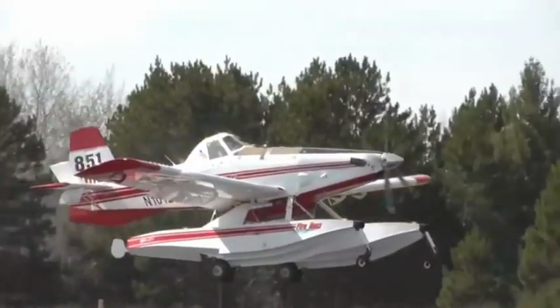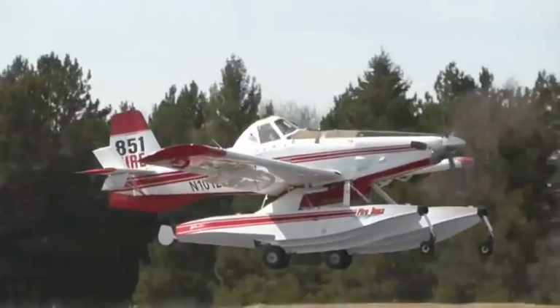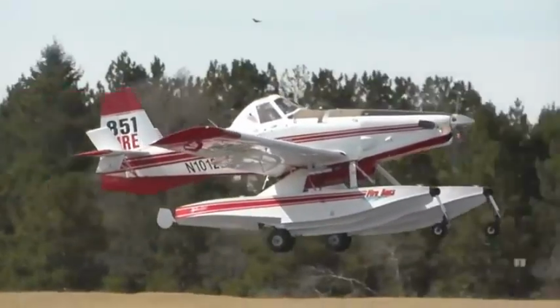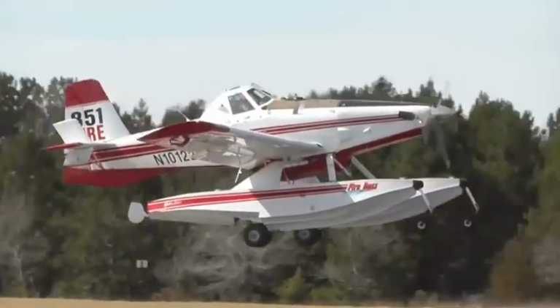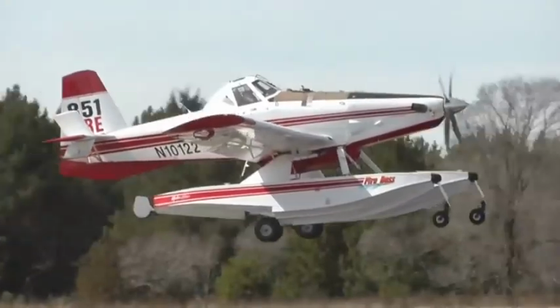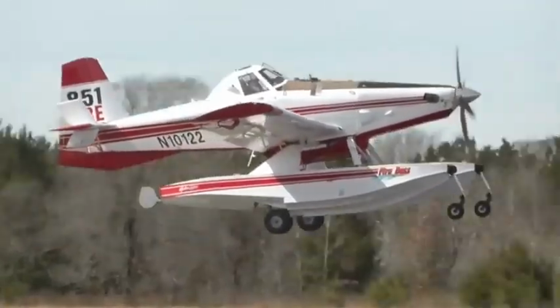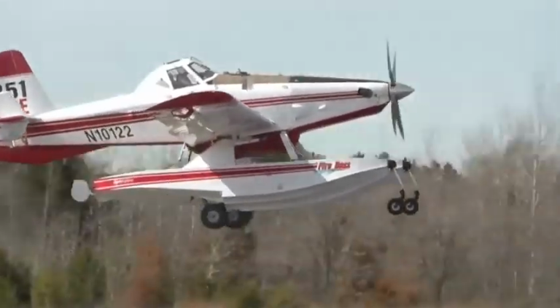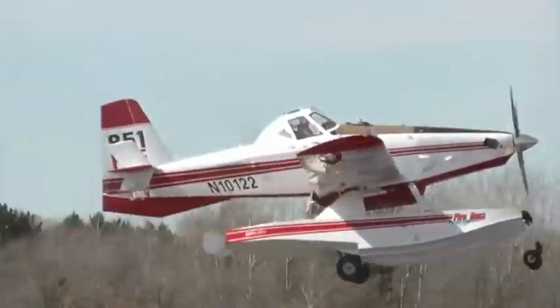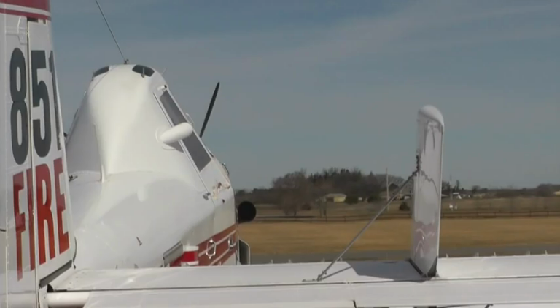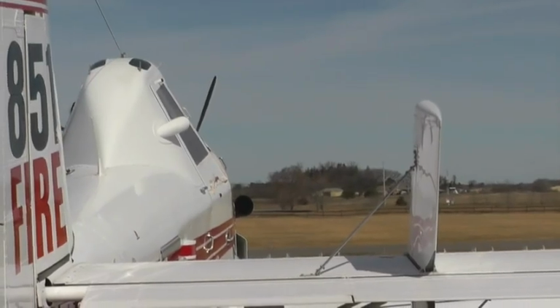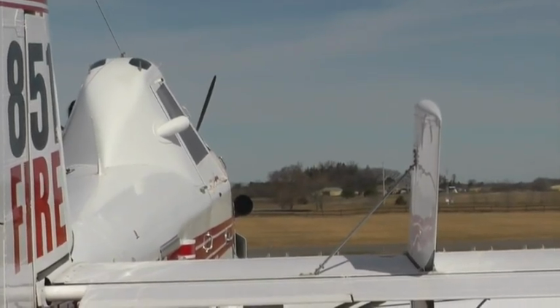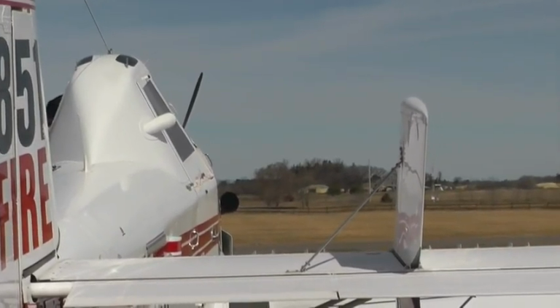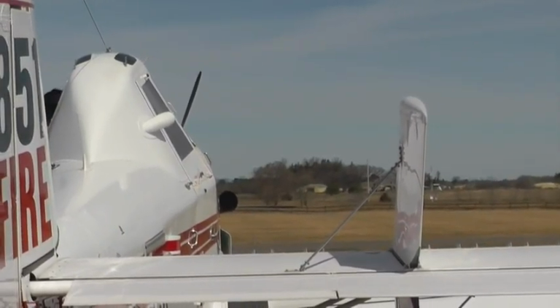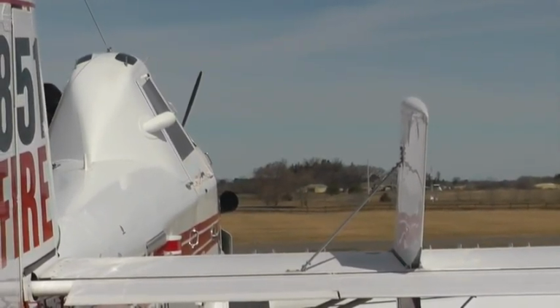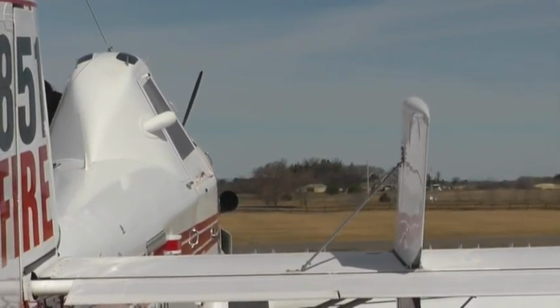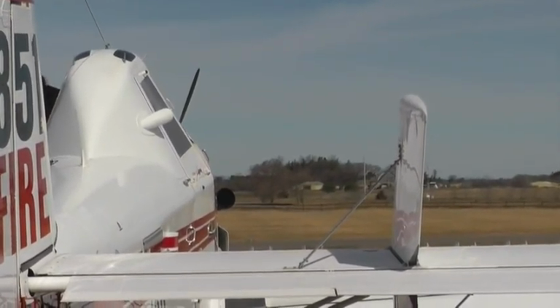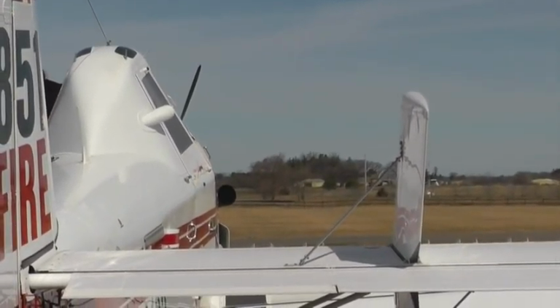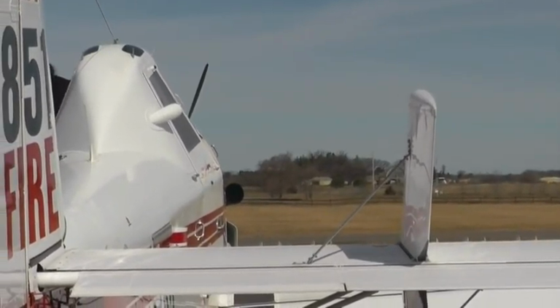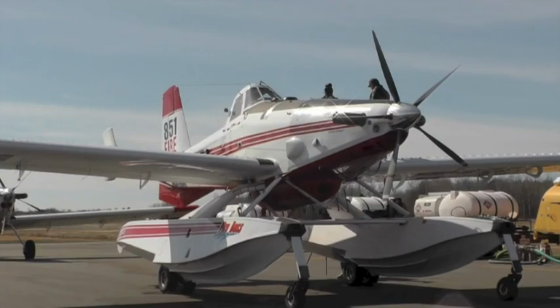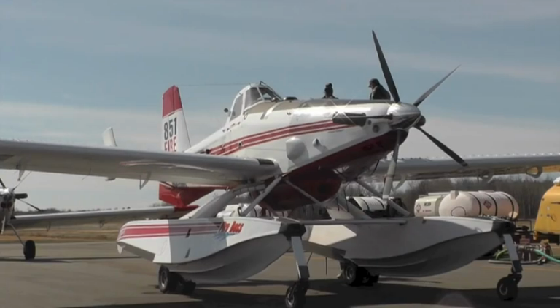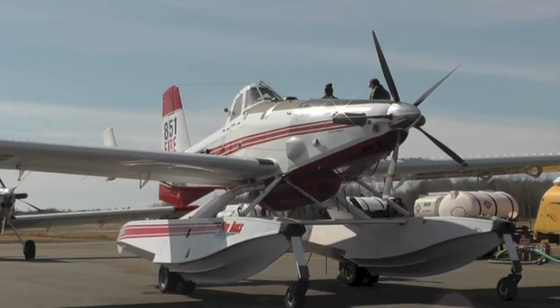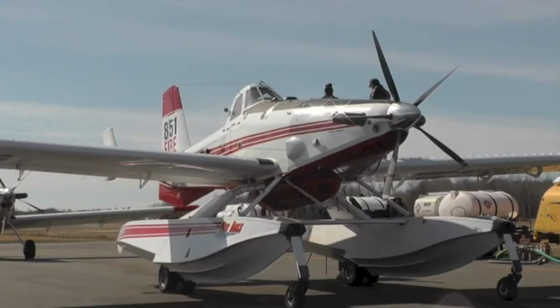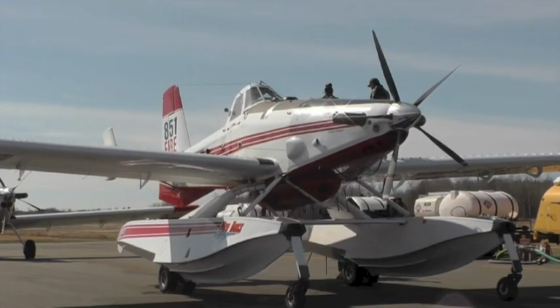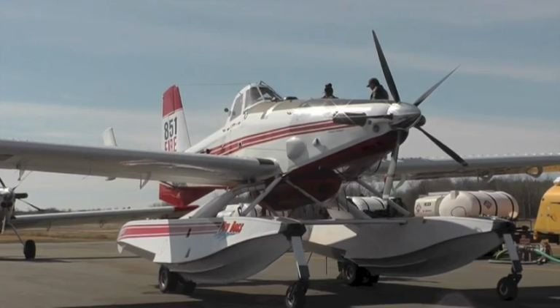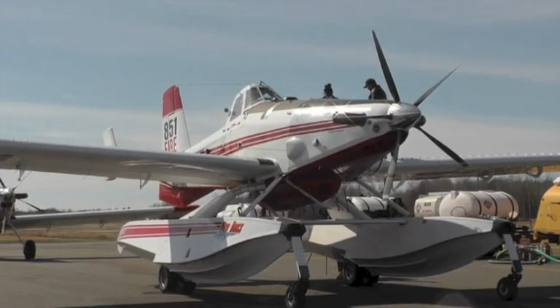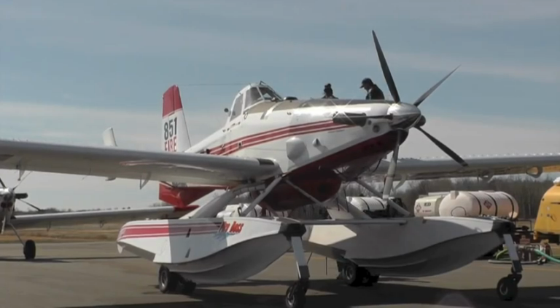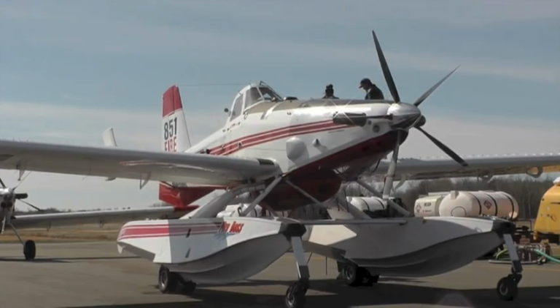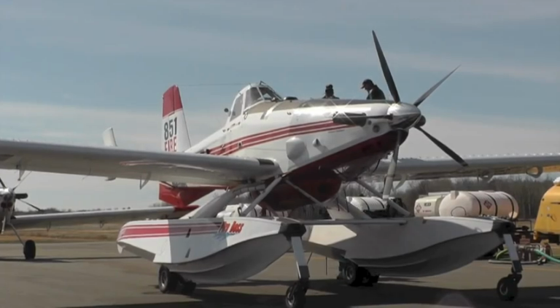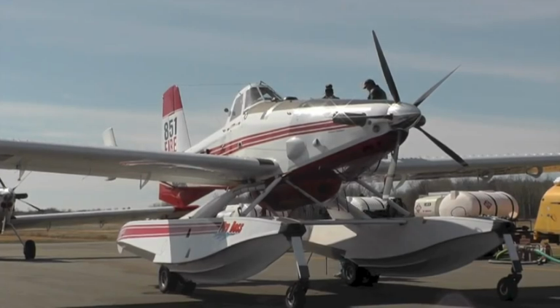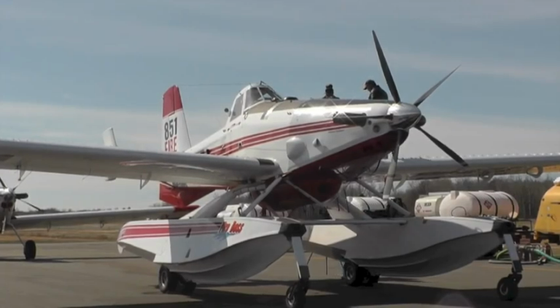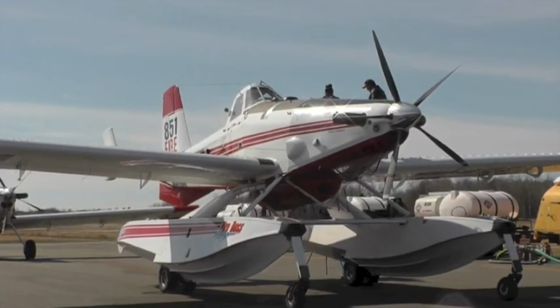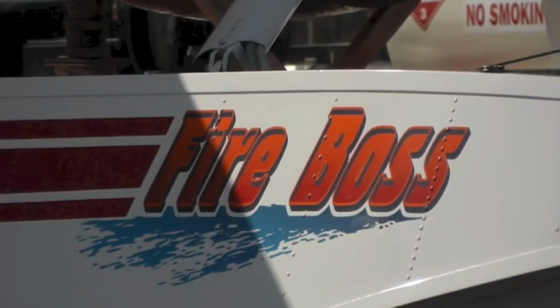The Minnesota DNR displayed its new firefighting aircraft today at Princeton's airport. Charlie Whiplinger of Whipair manufactured the fire boss.